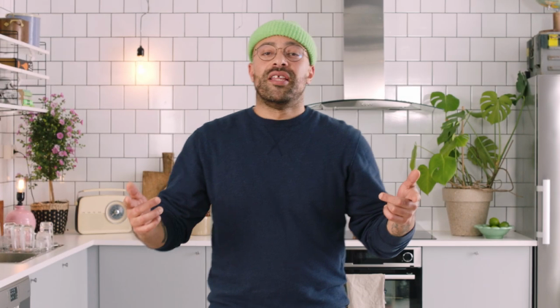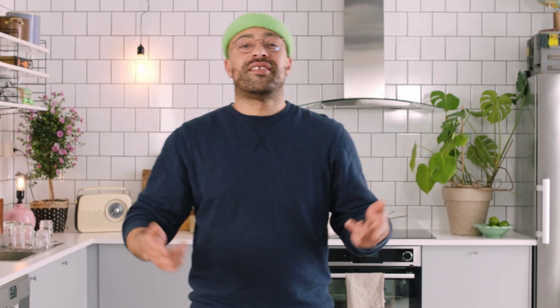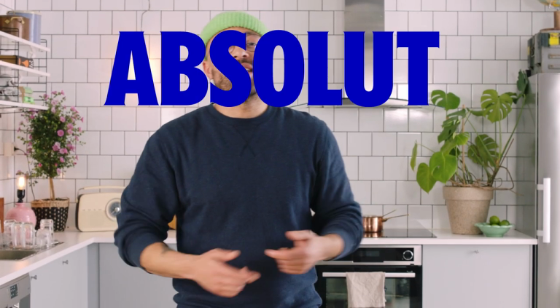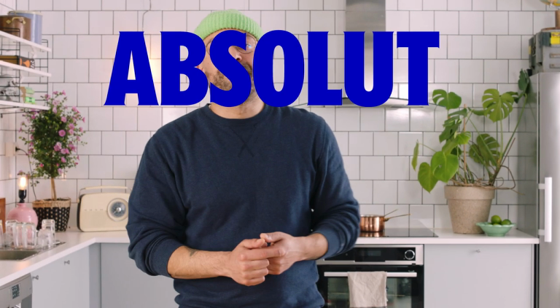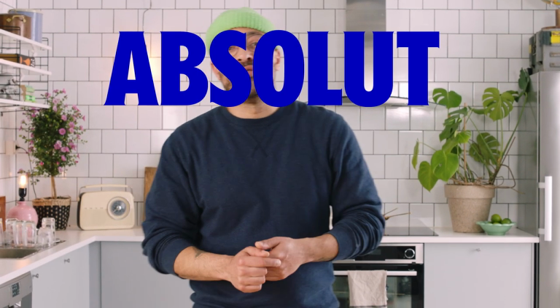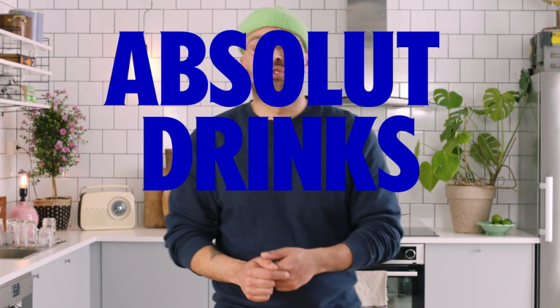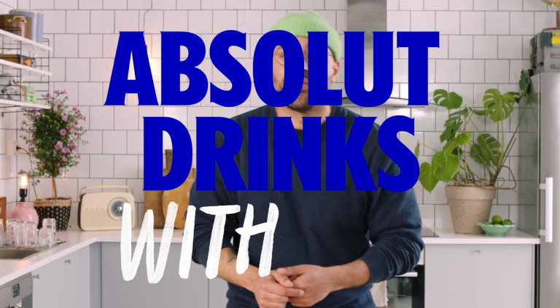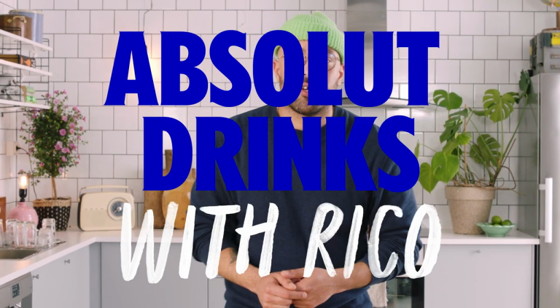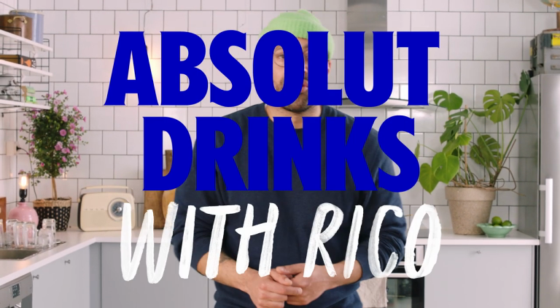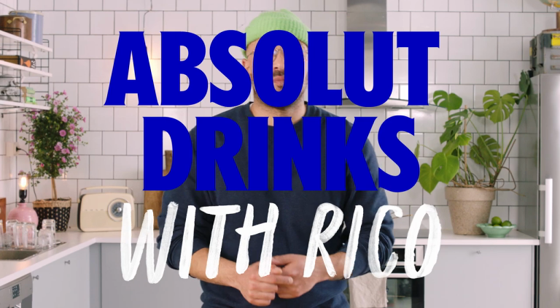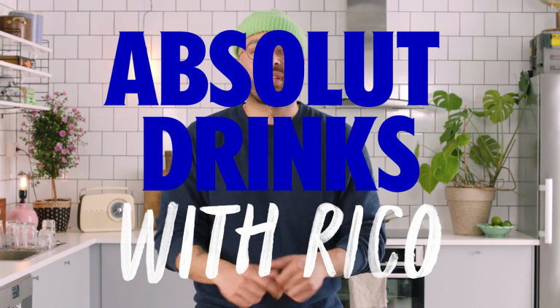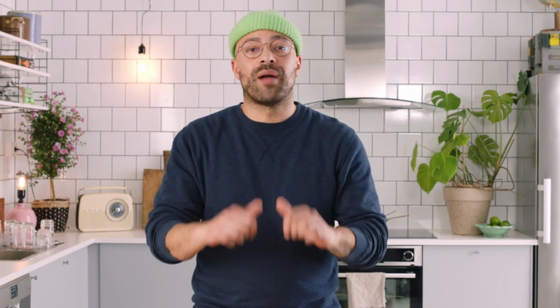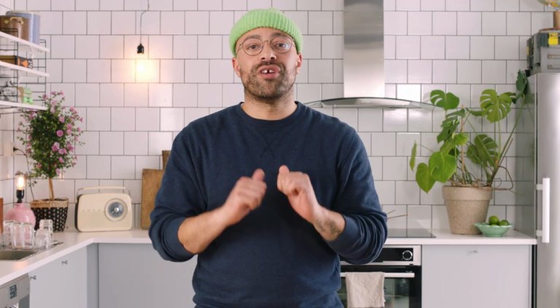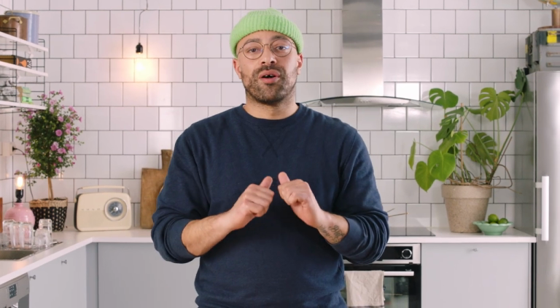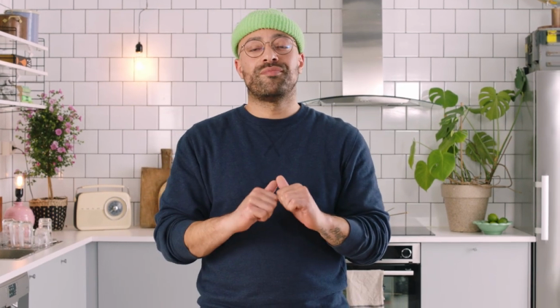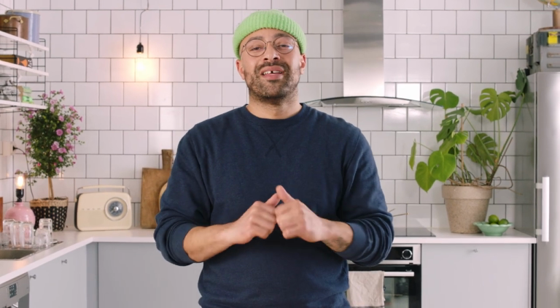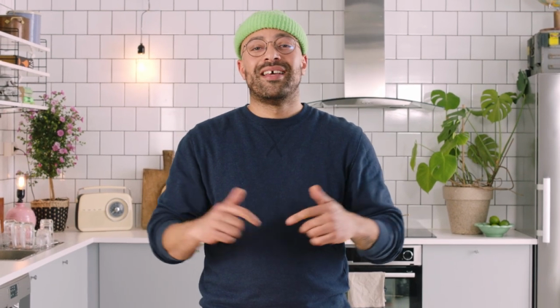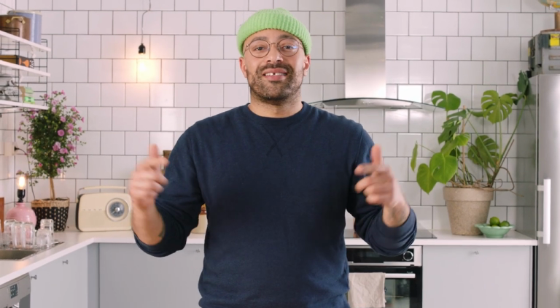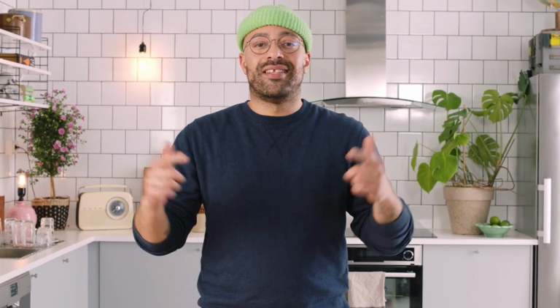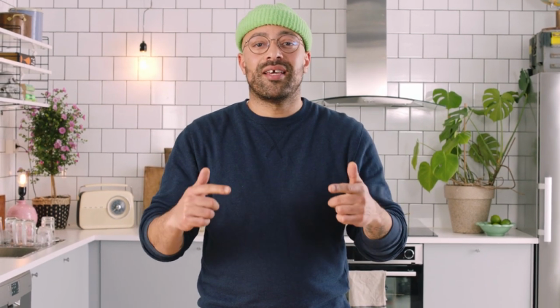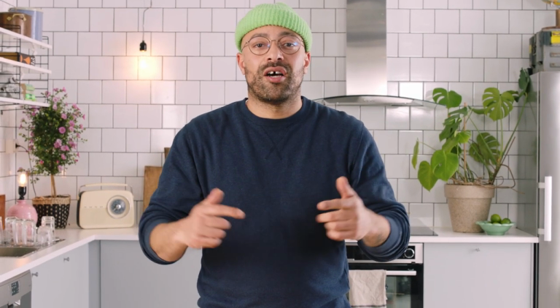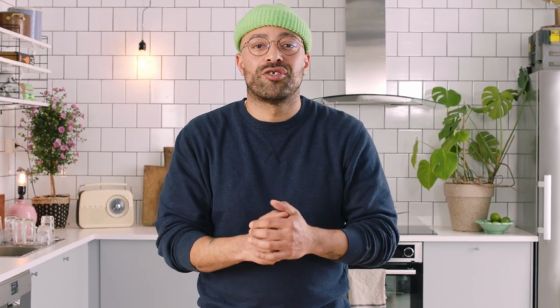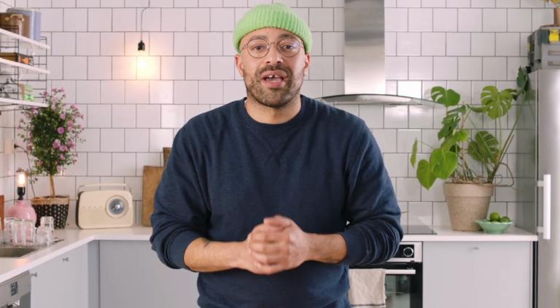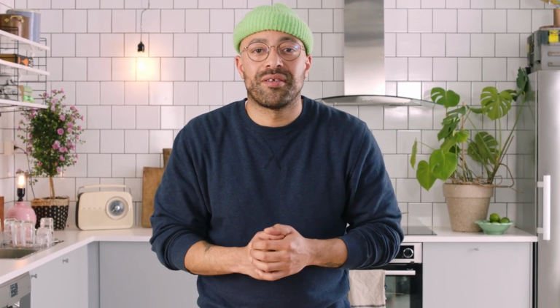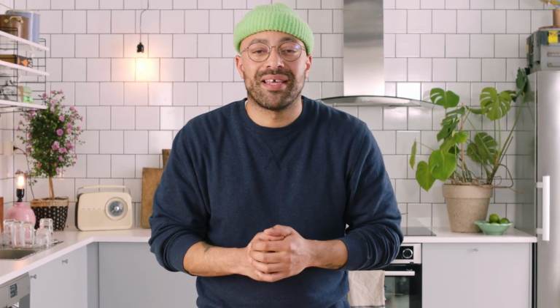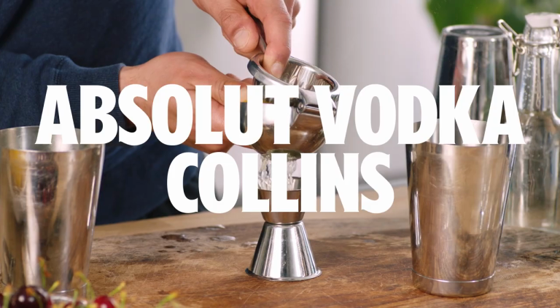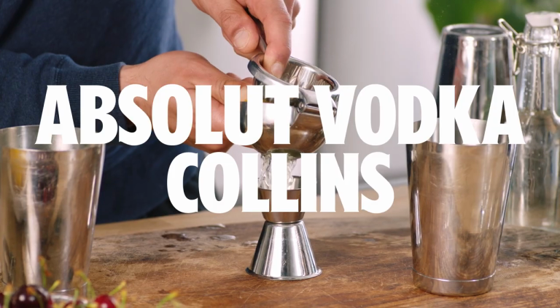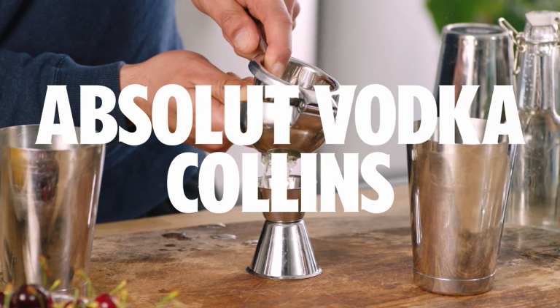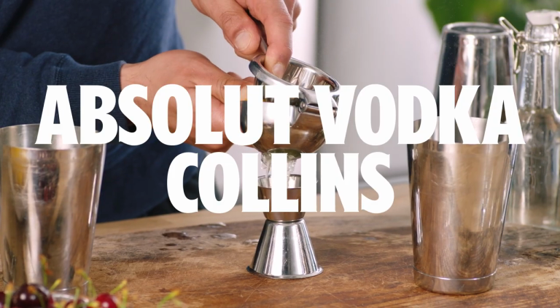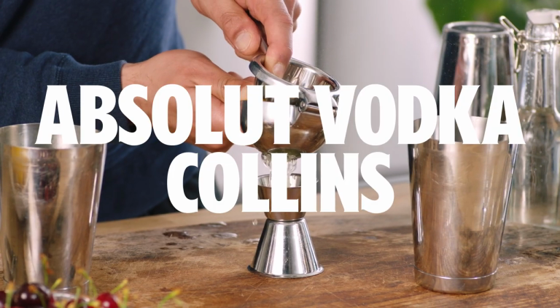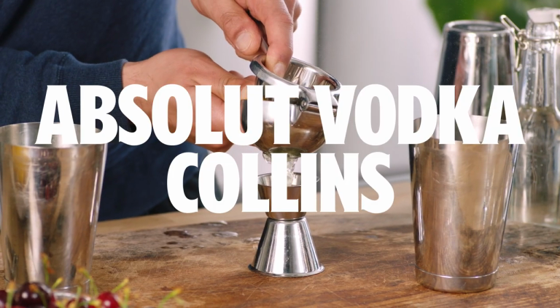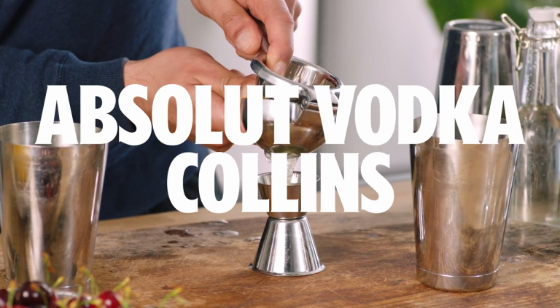This is Absolute Drinks with Rico. I'm Rico and today I'm going to show you how to make the Absolute Vodka Collins.